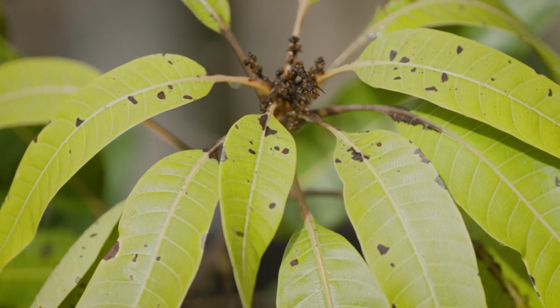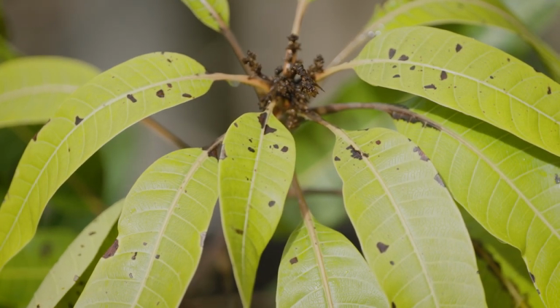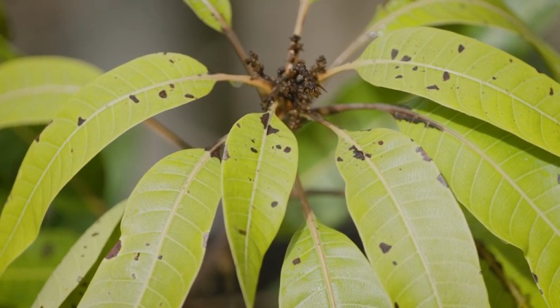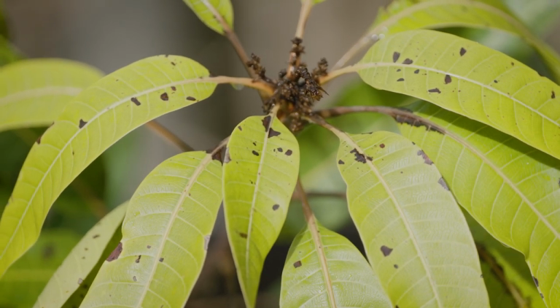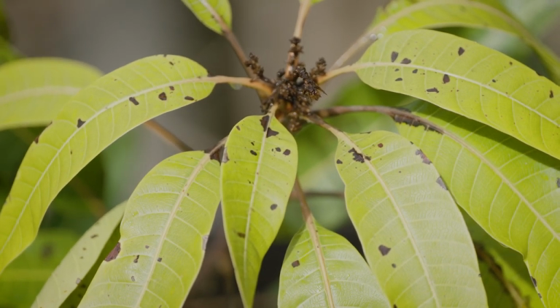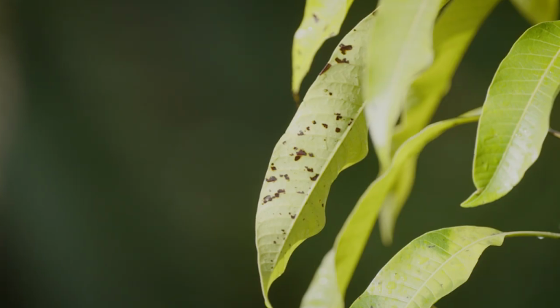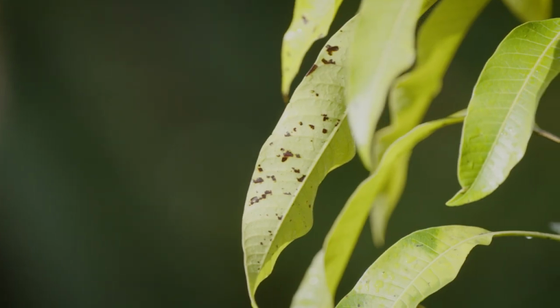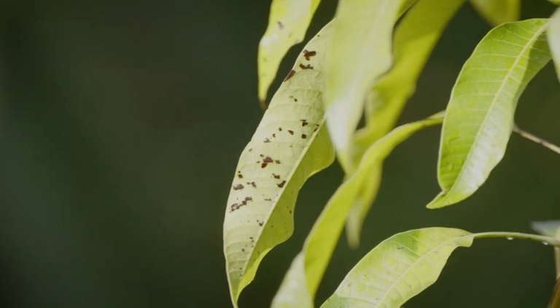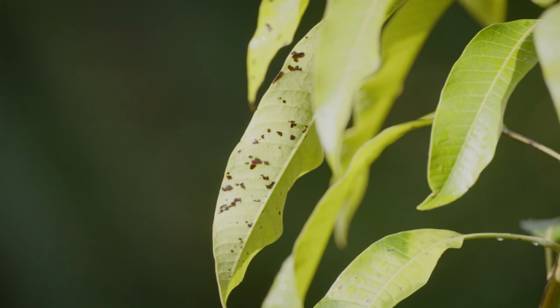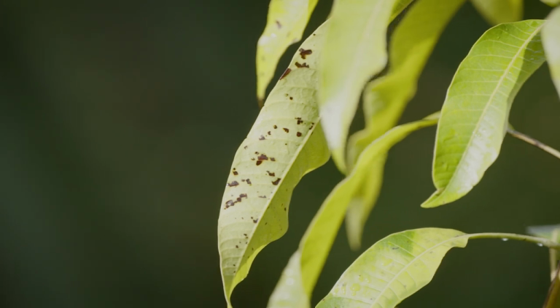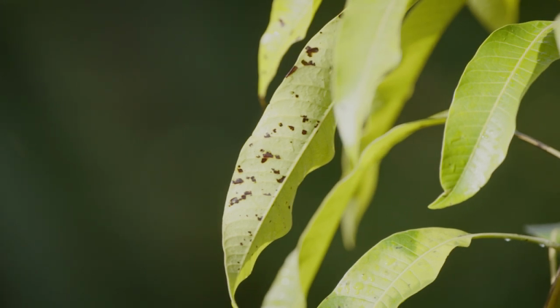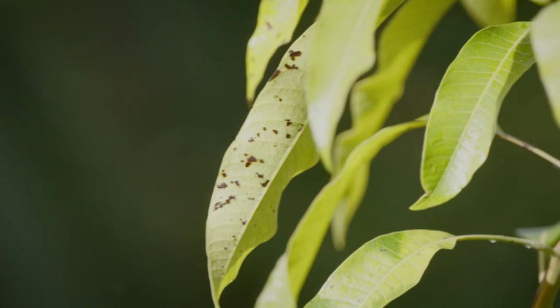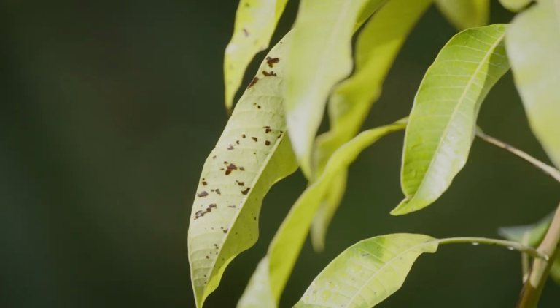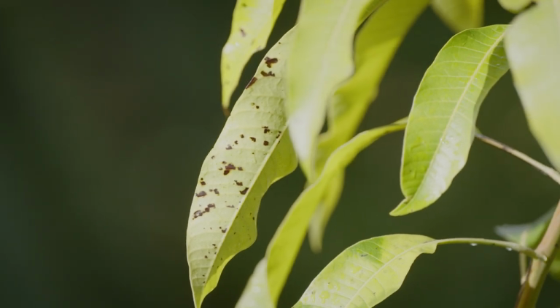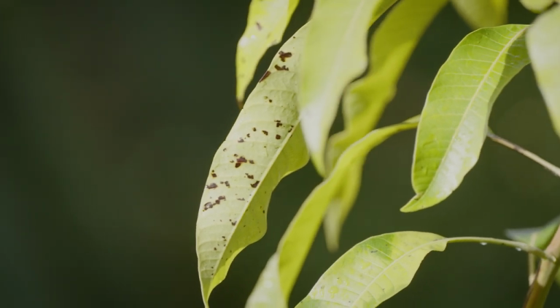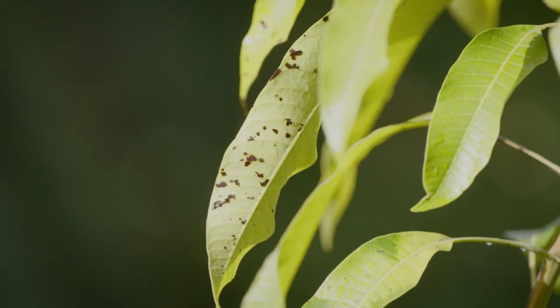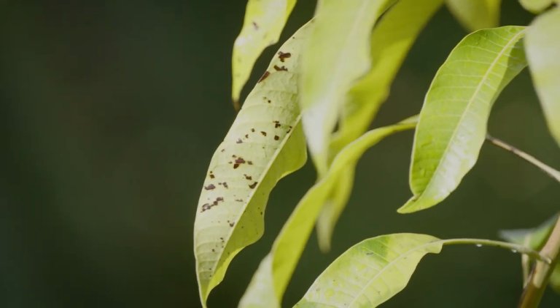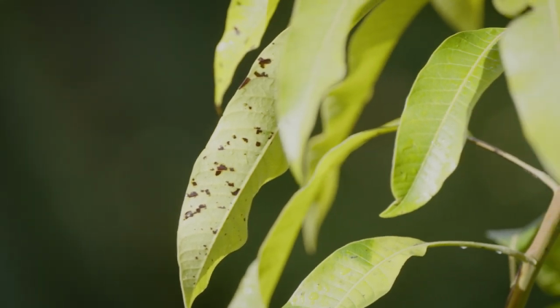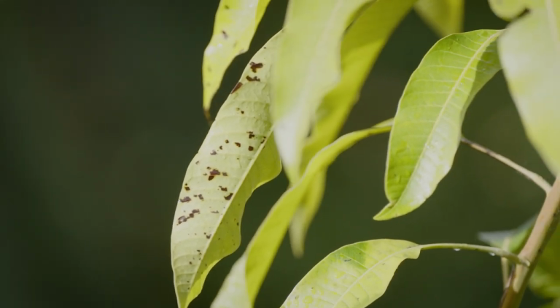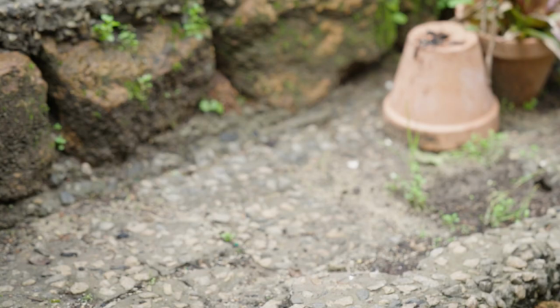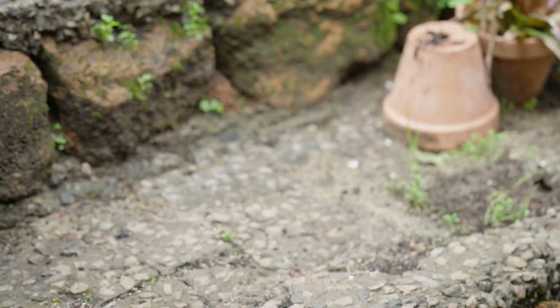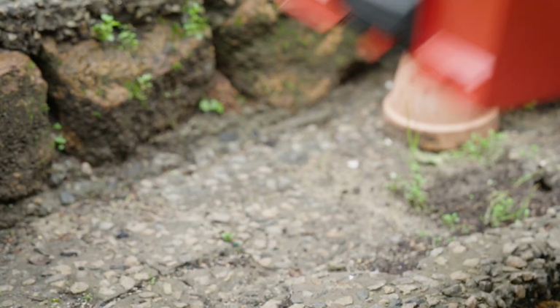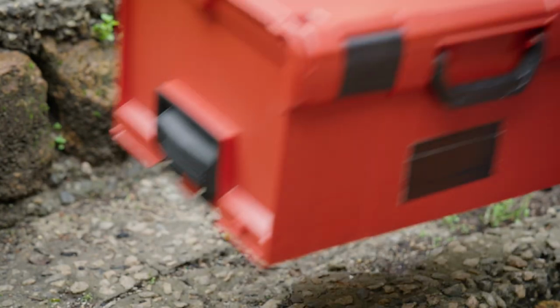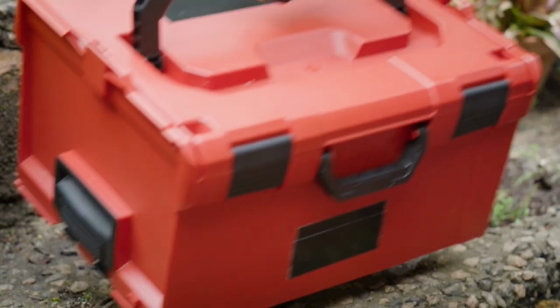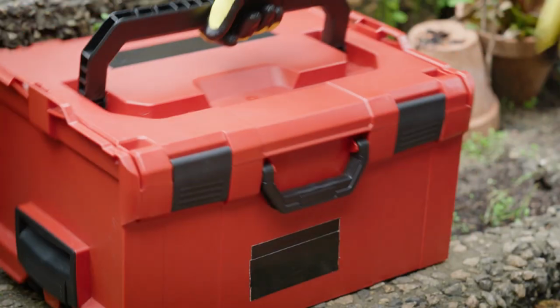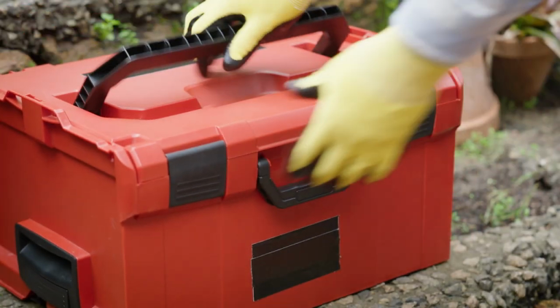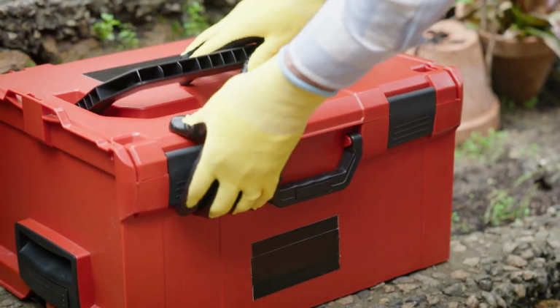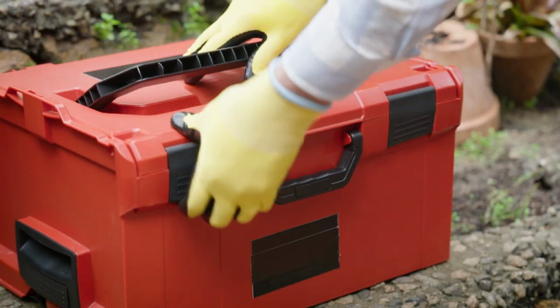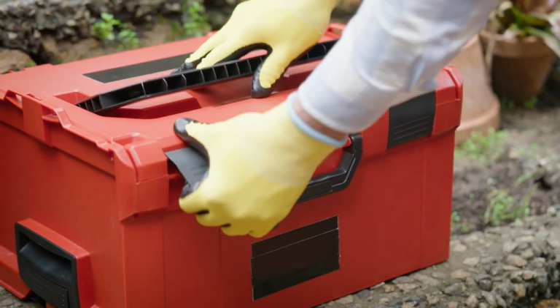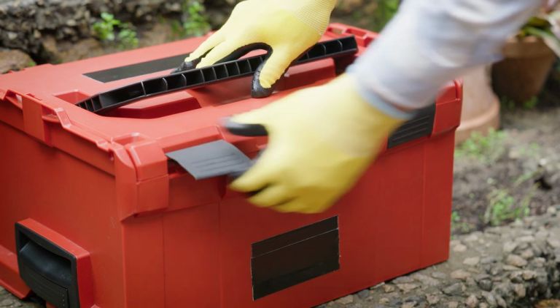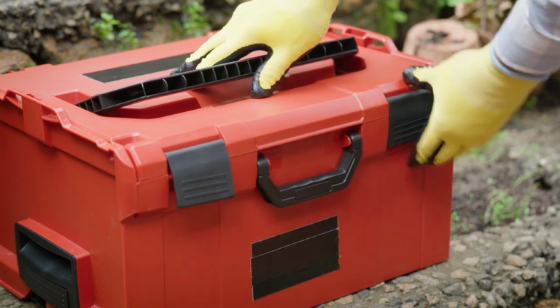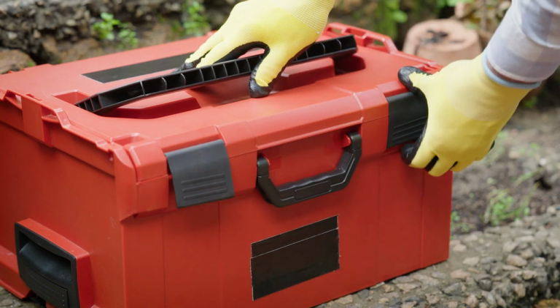There are a lot of plant diseases which show up as confusing spots and dots and rotting bits, and can be very hard to identify.